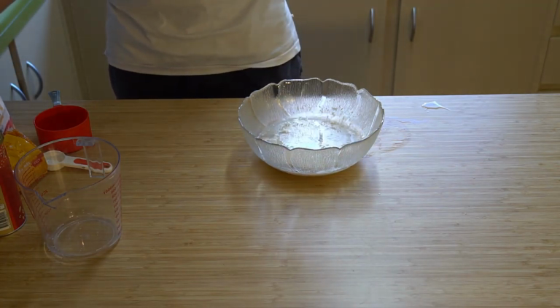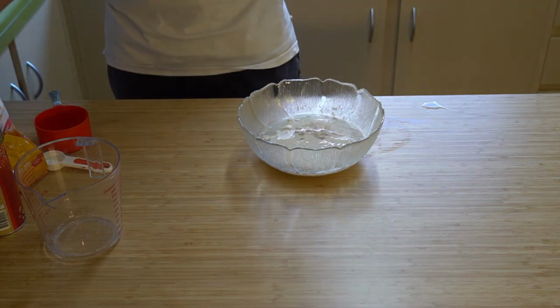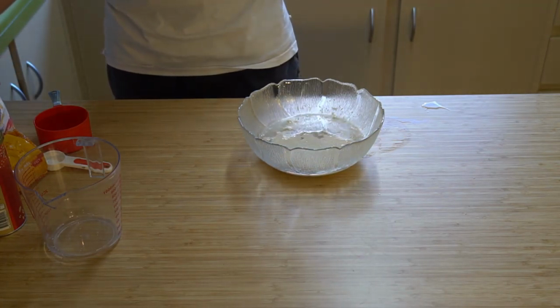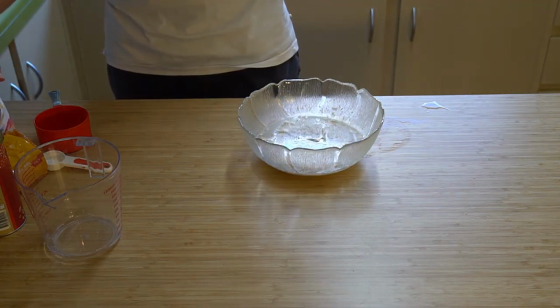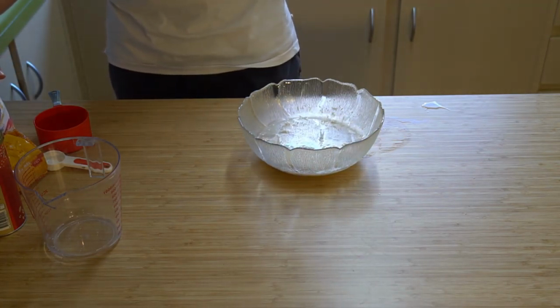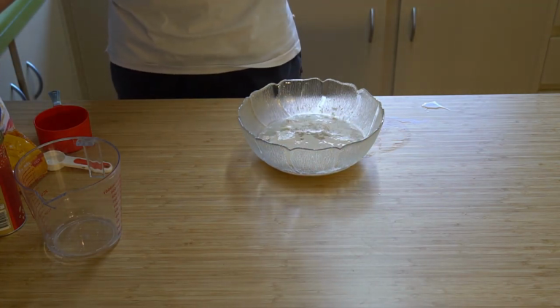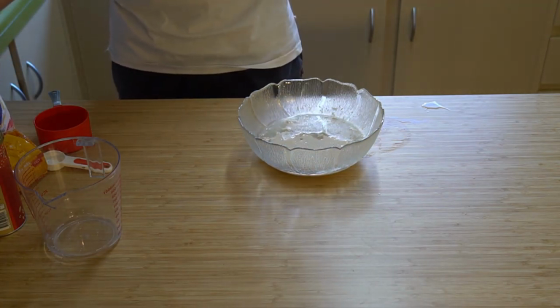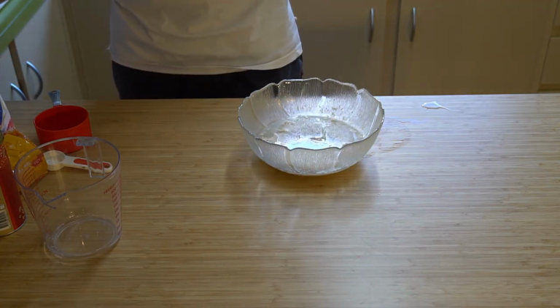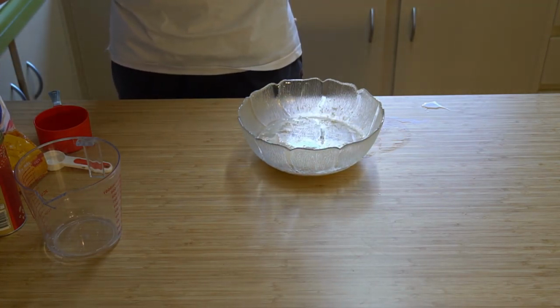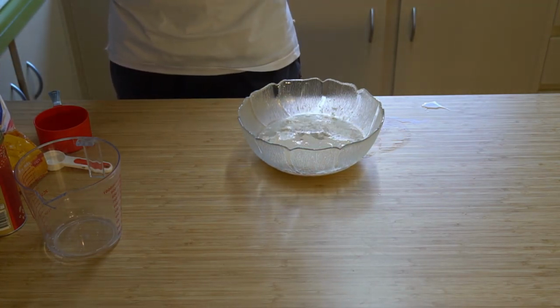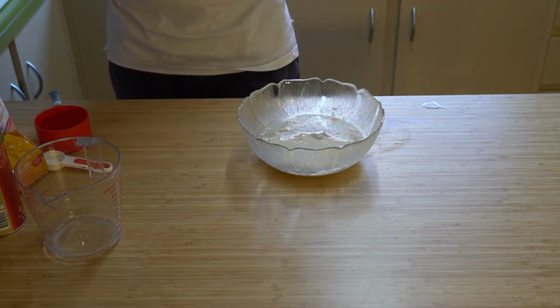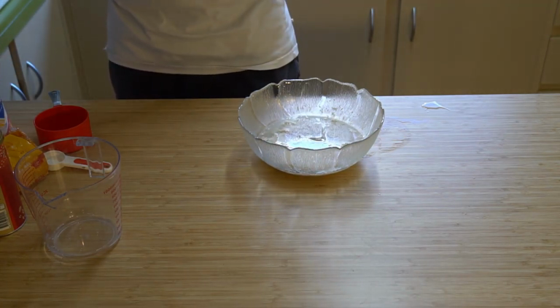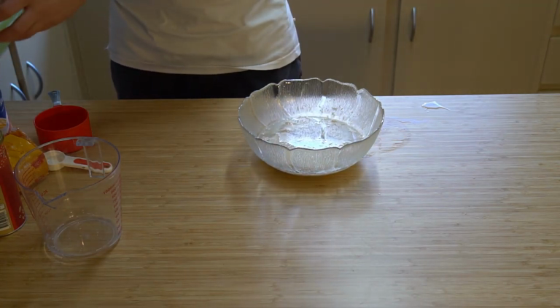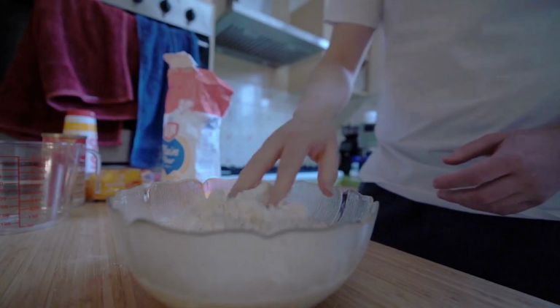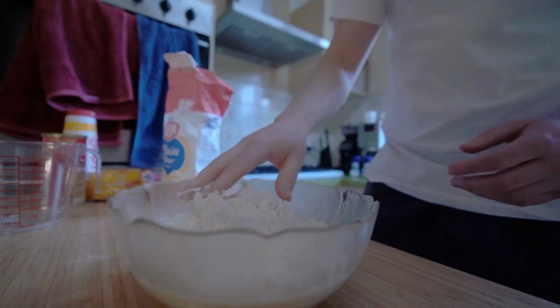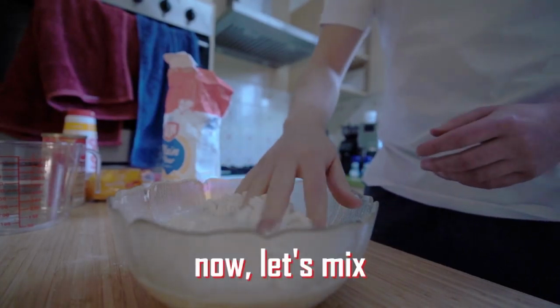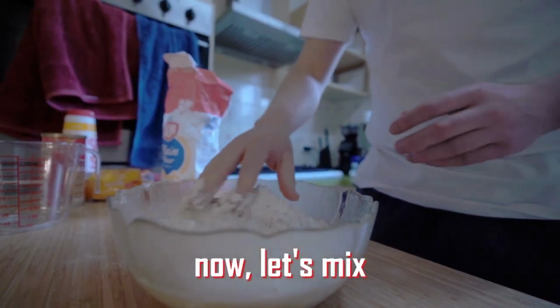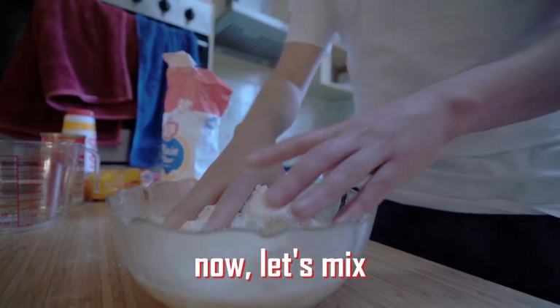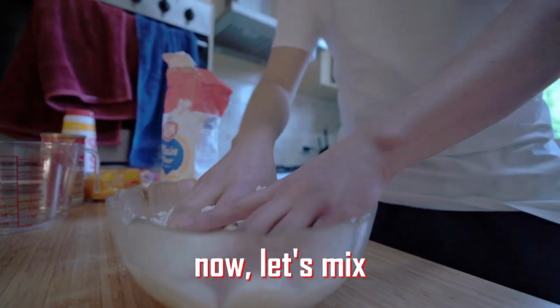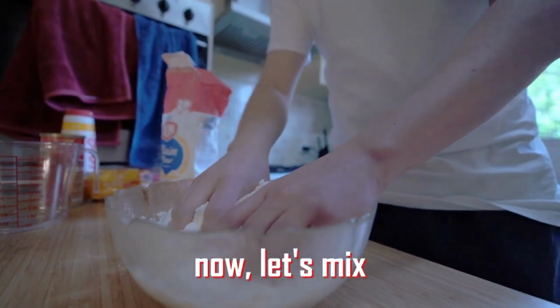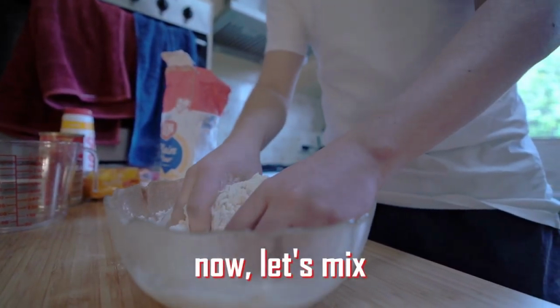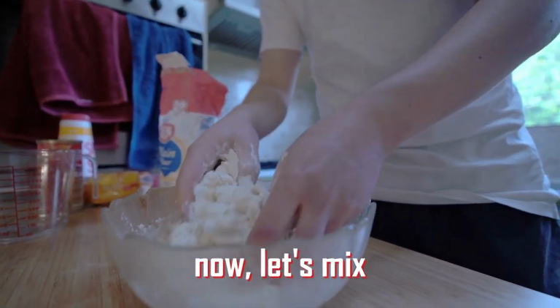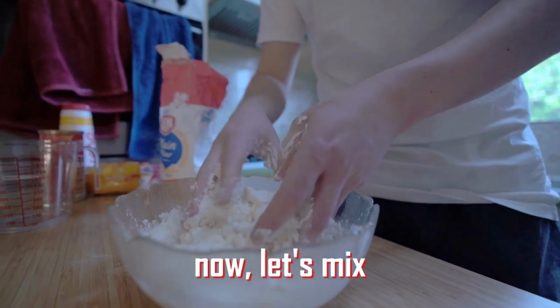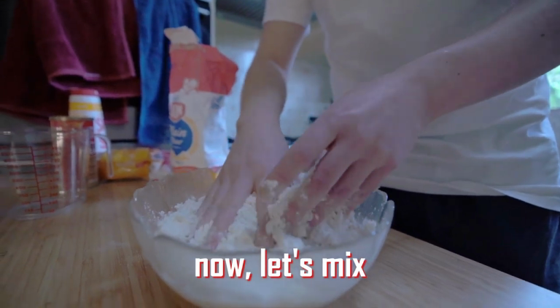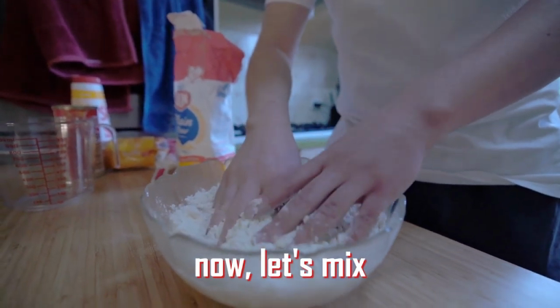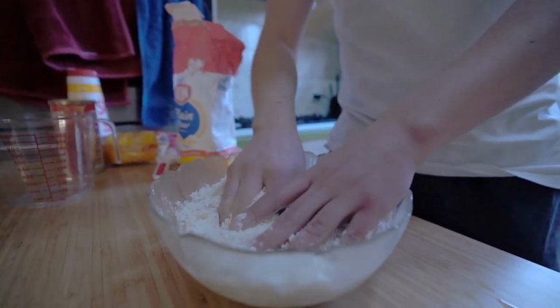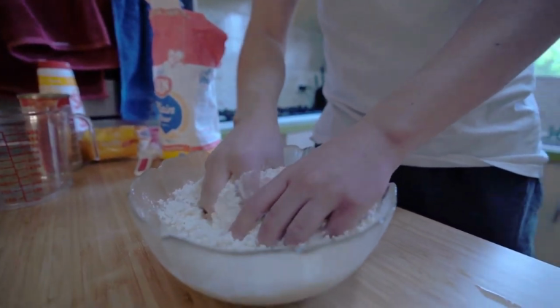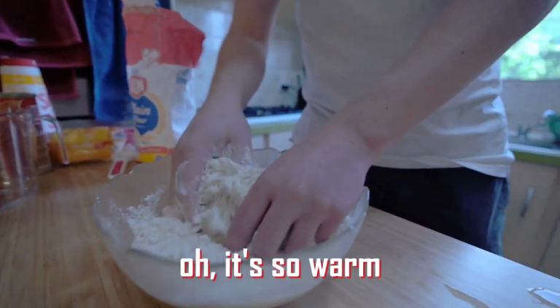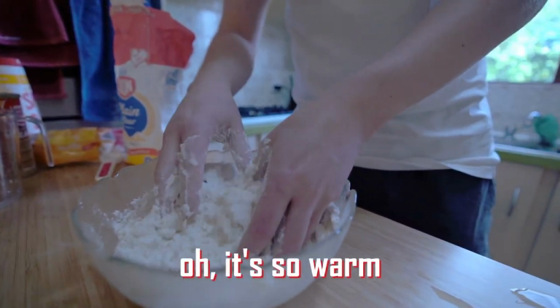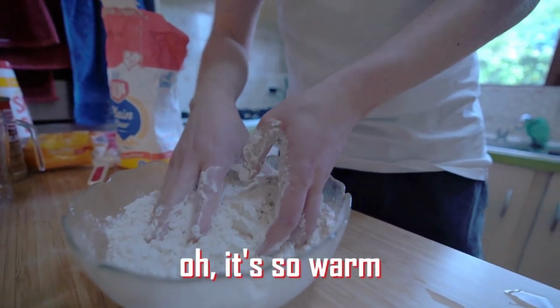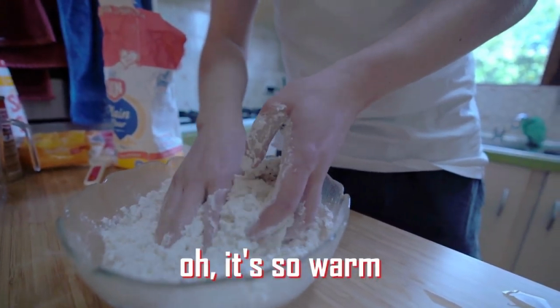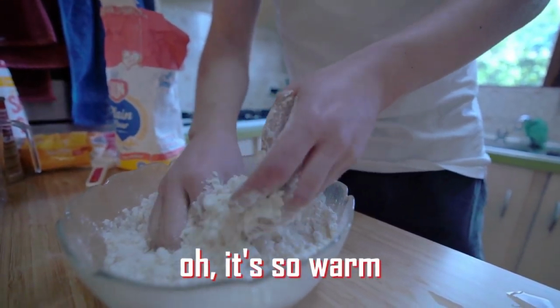Once that's foamy we are then going to be adding in flour.